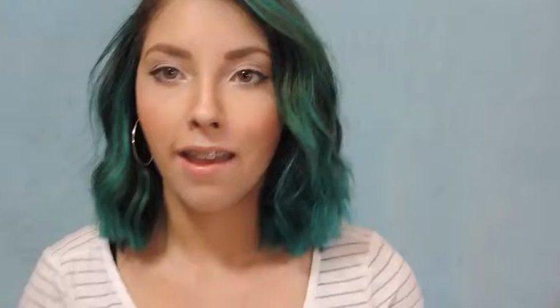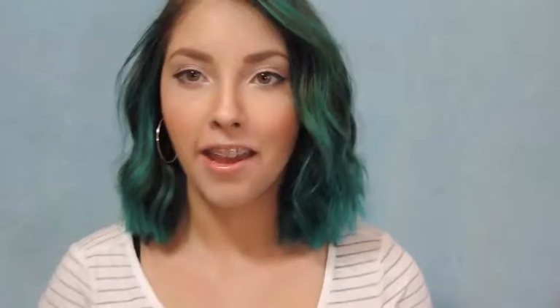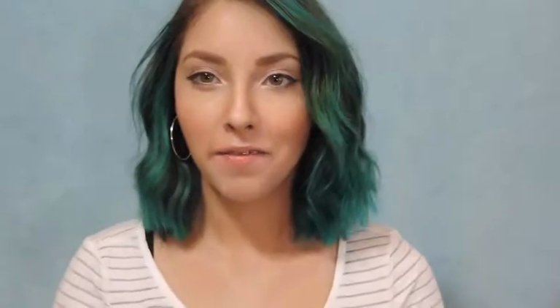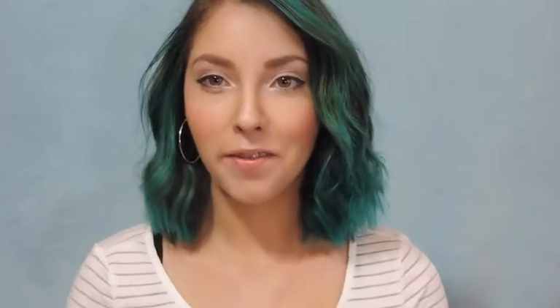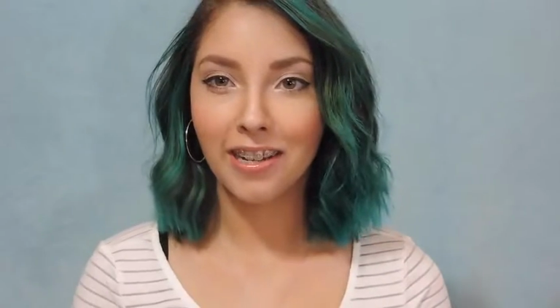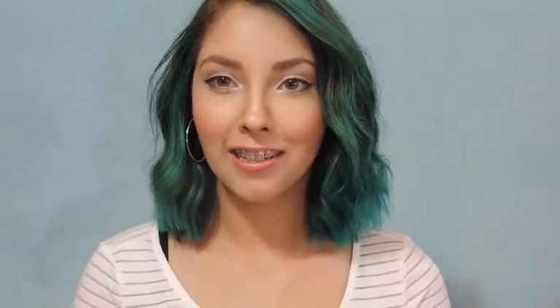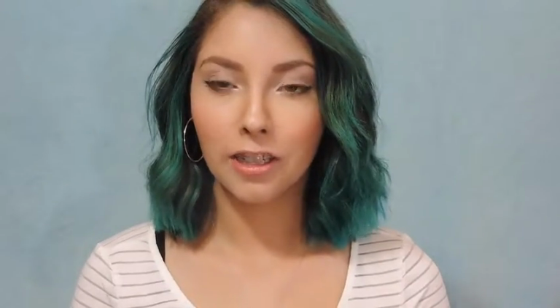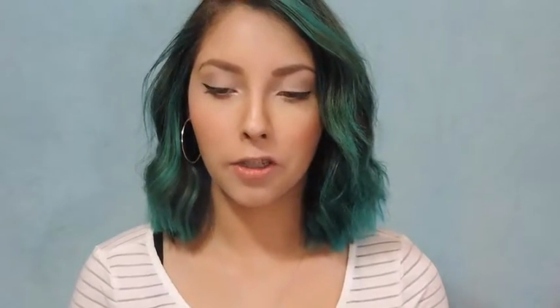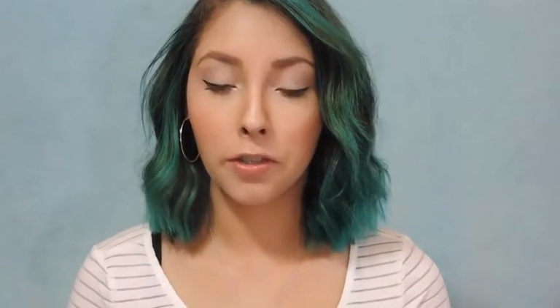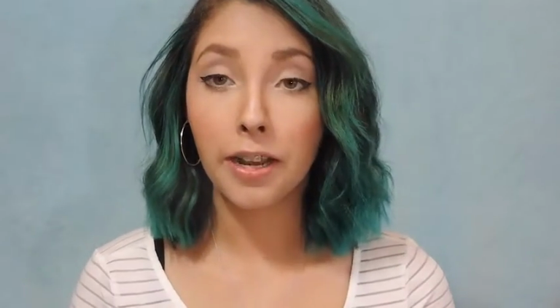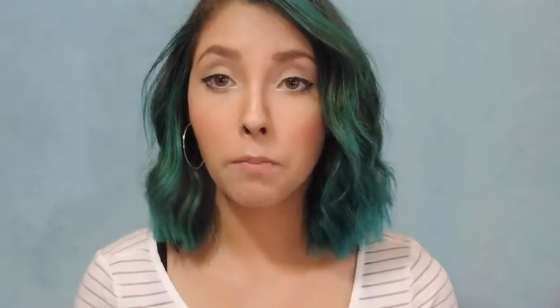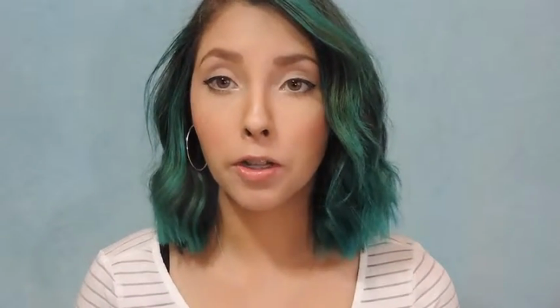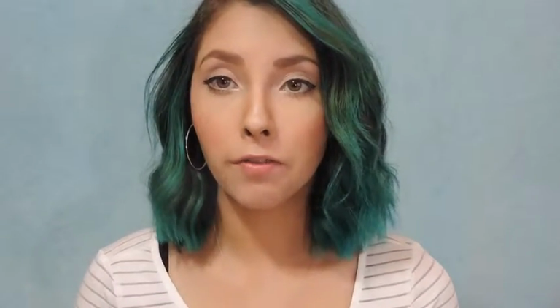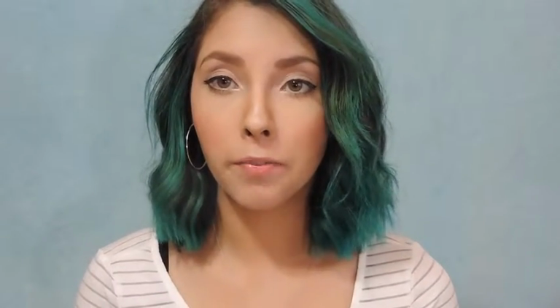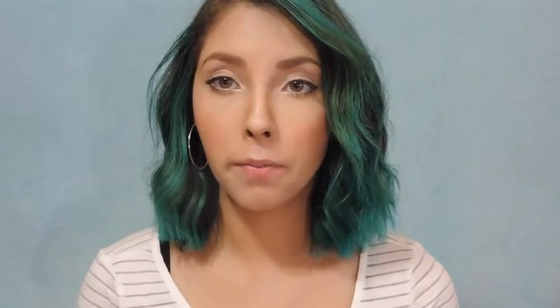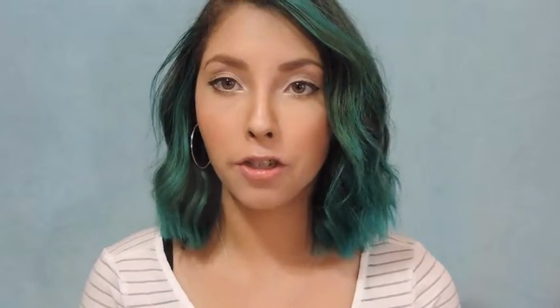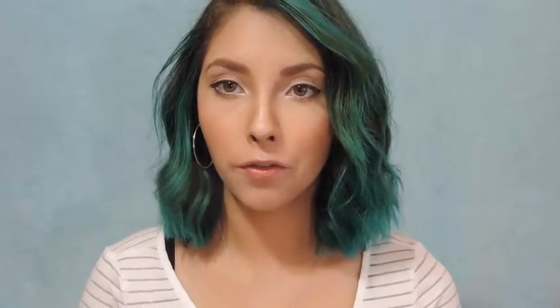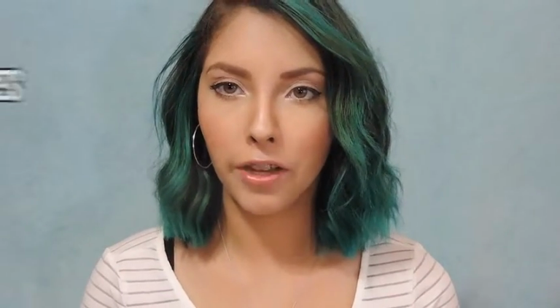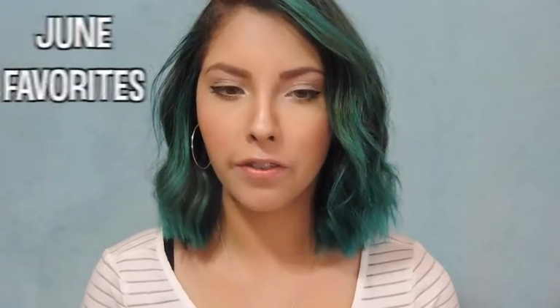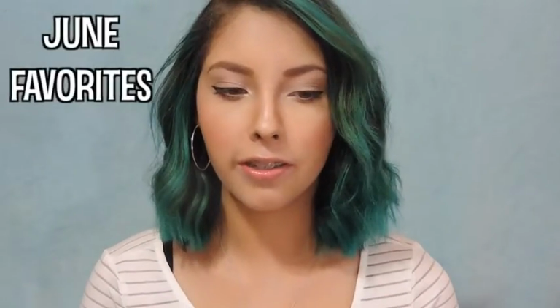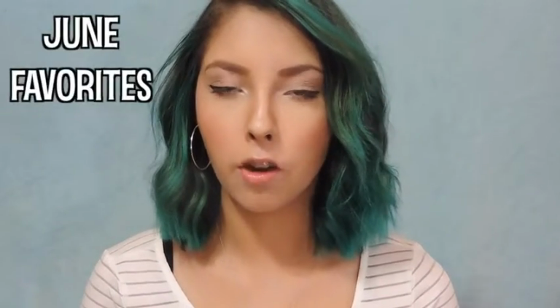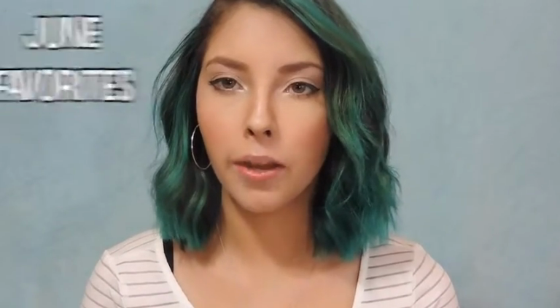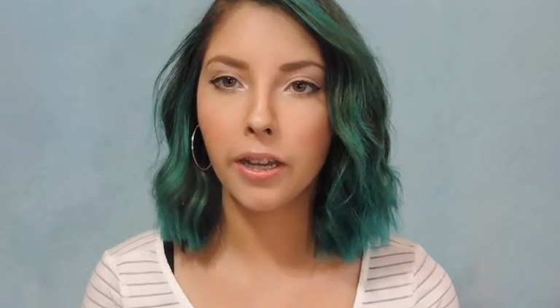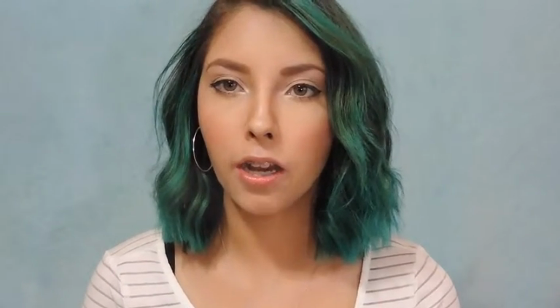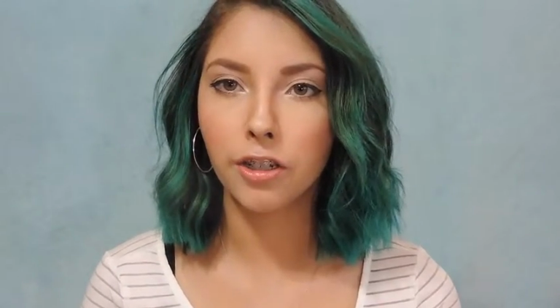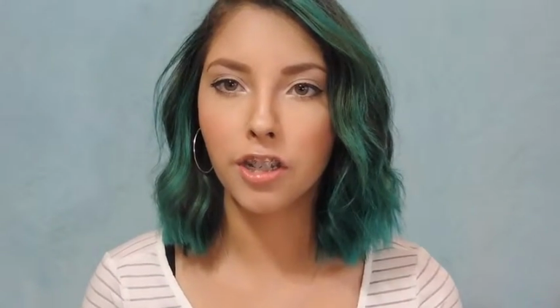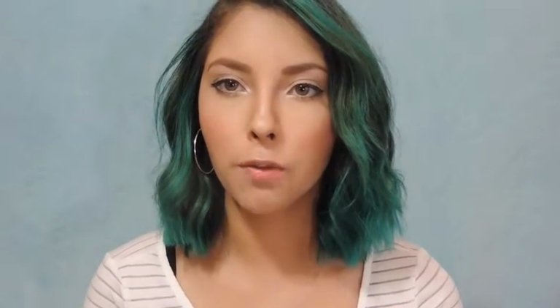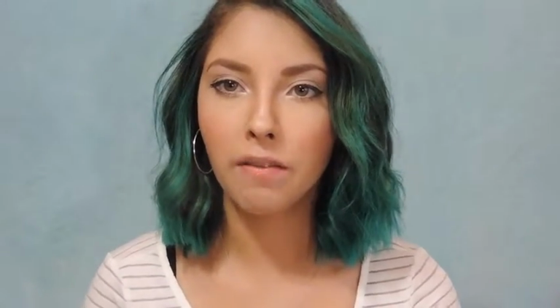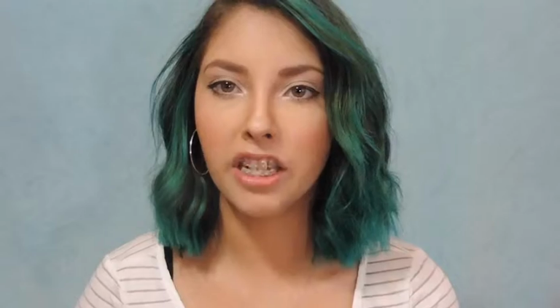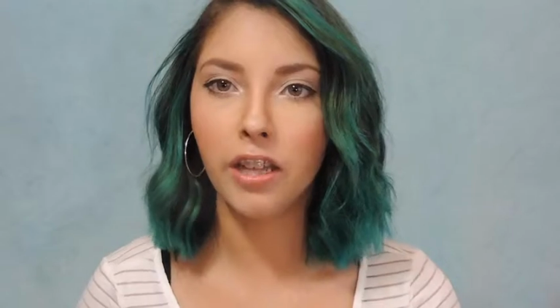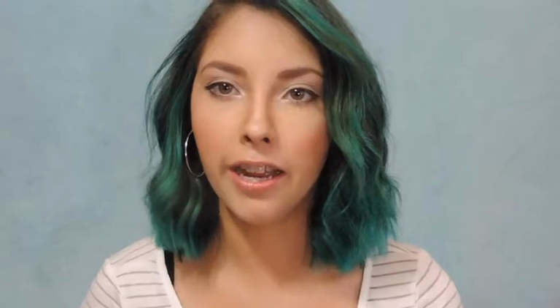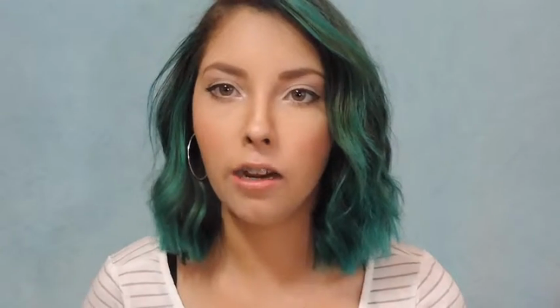Hey everyone! So today I'm going to be filming my June favorites and oh my god Jenny, you have teal hair.